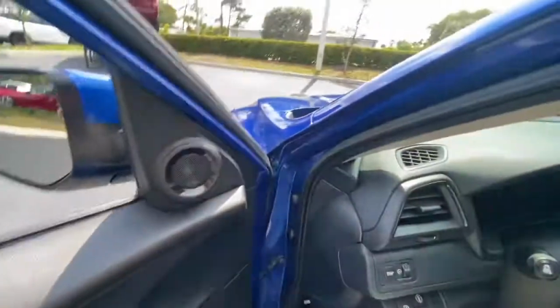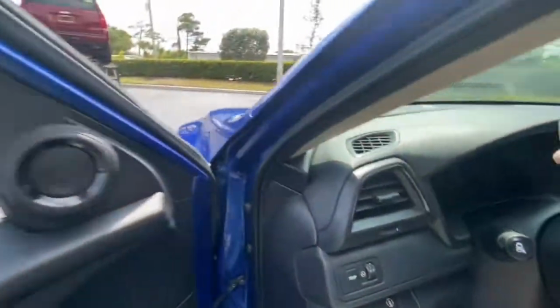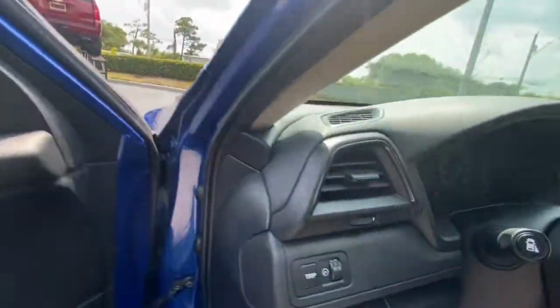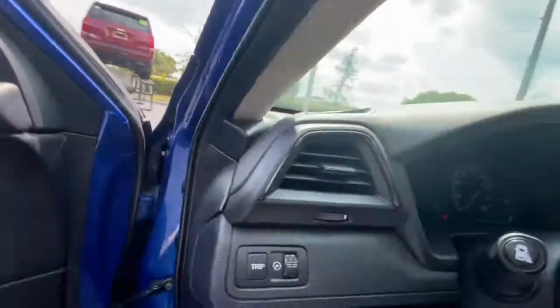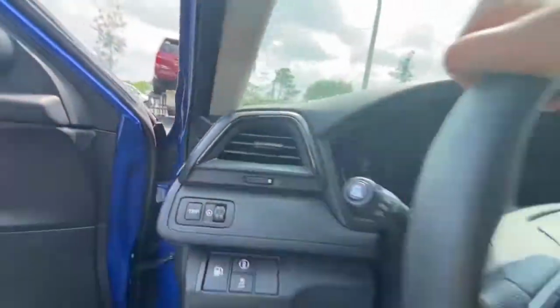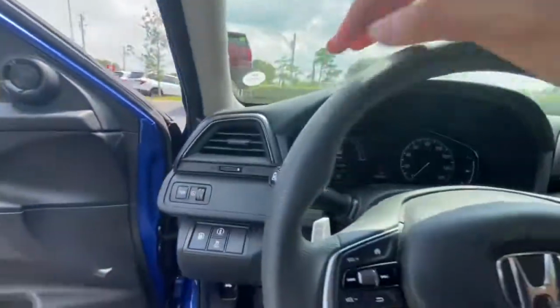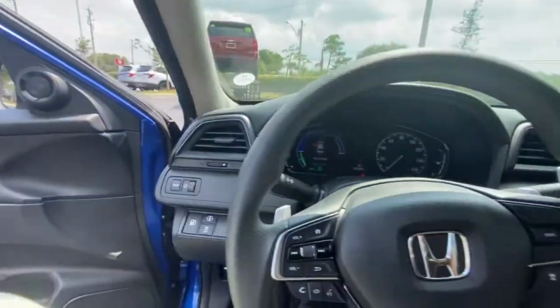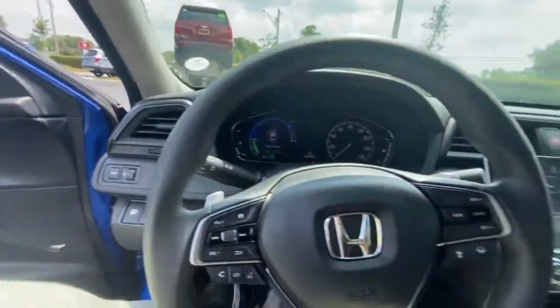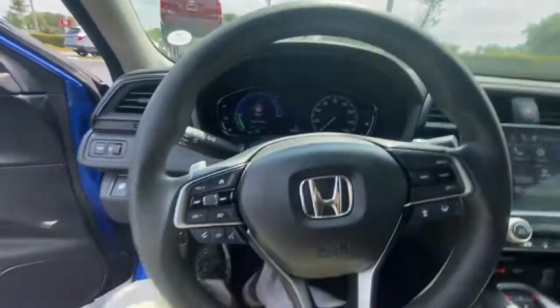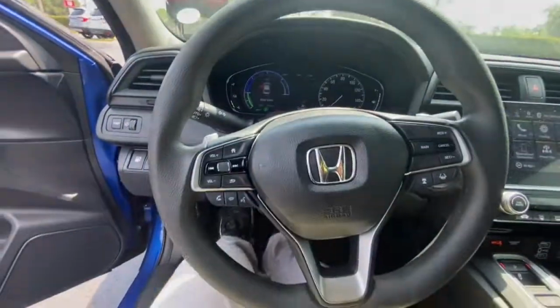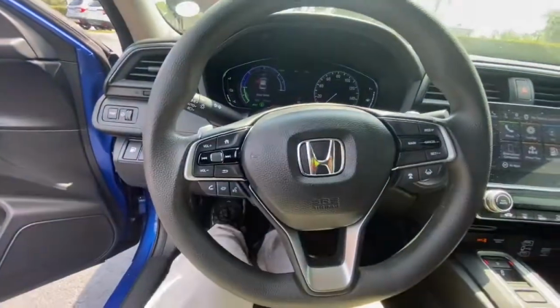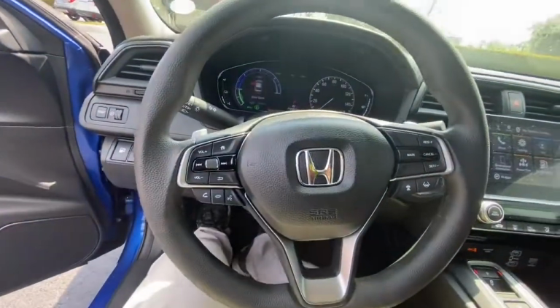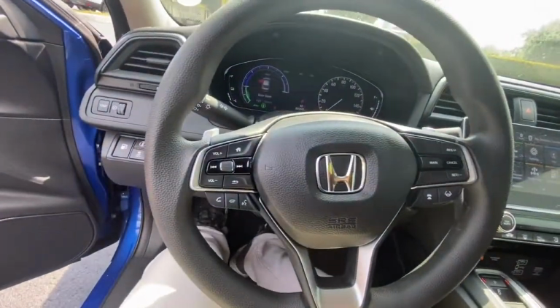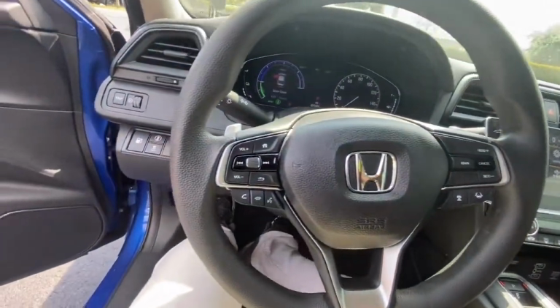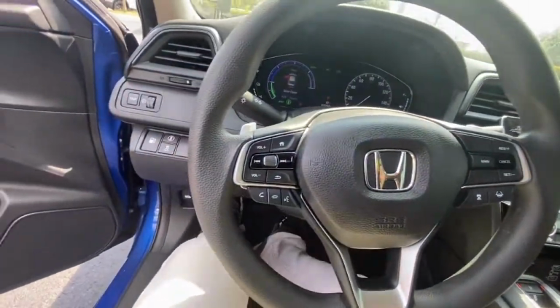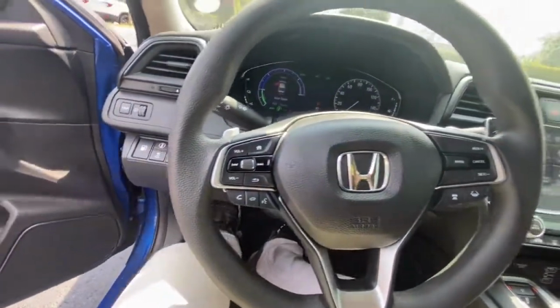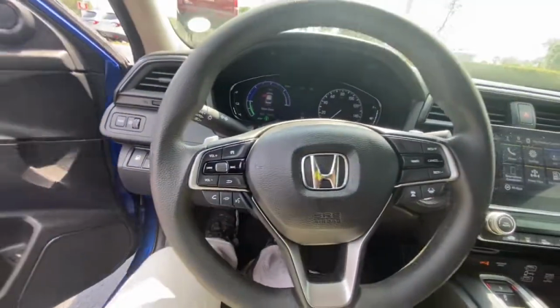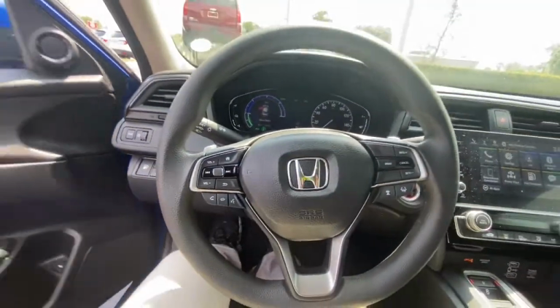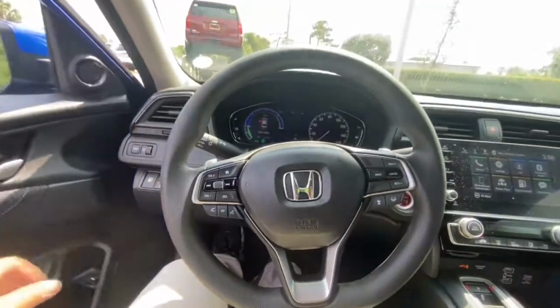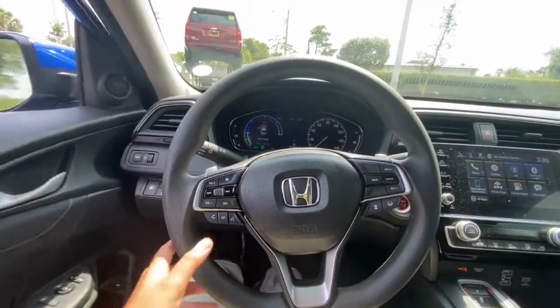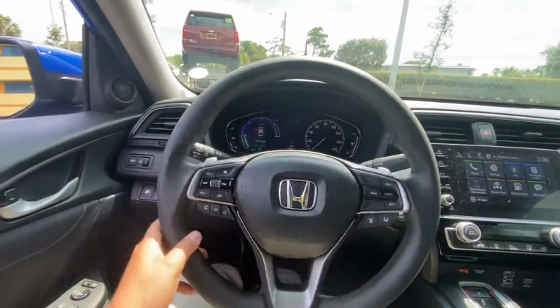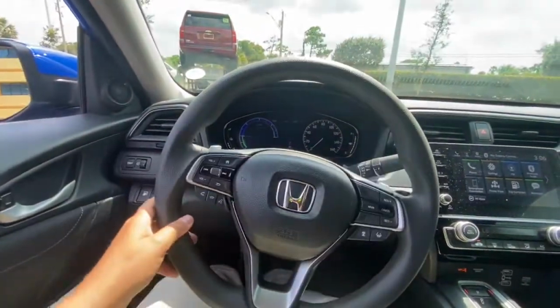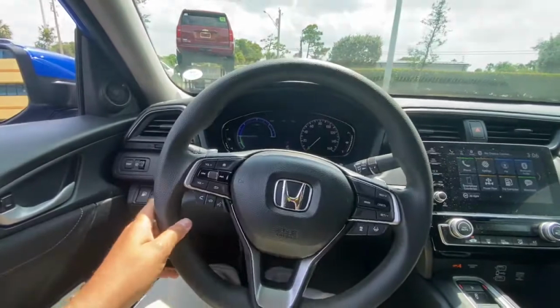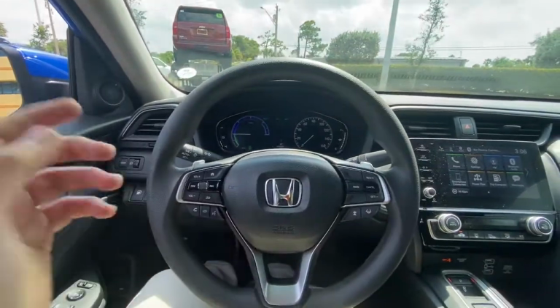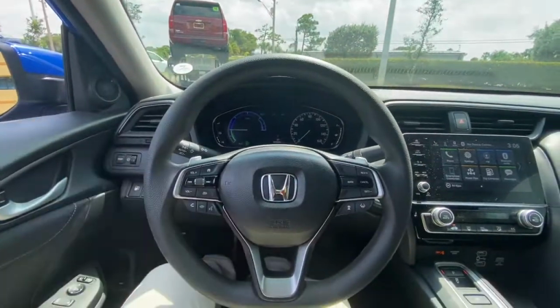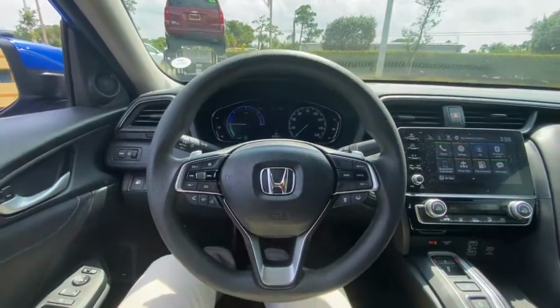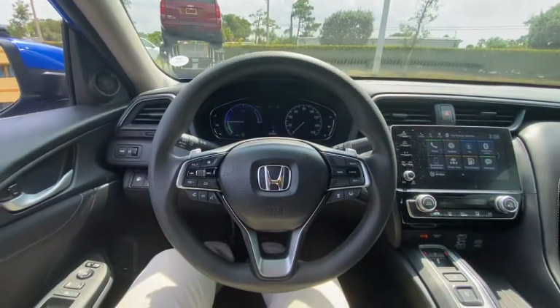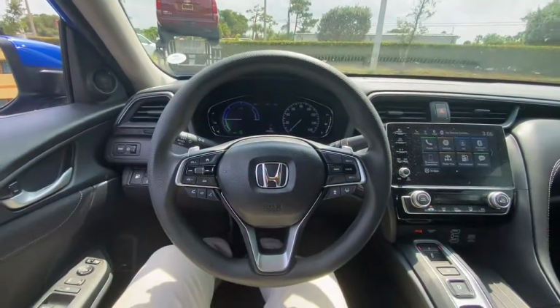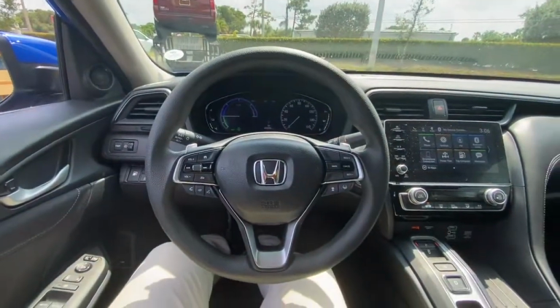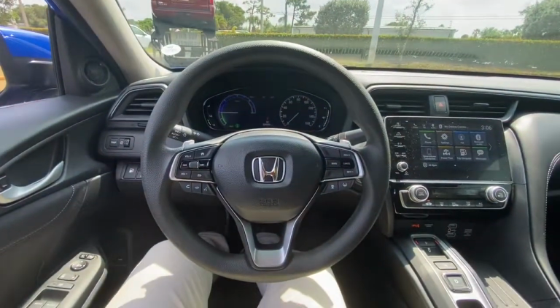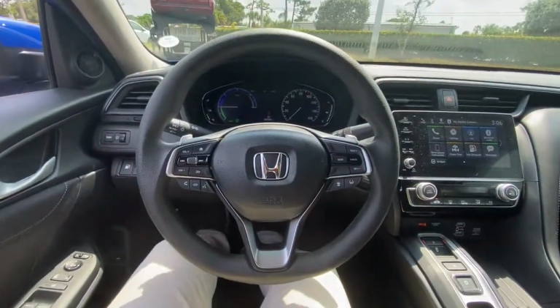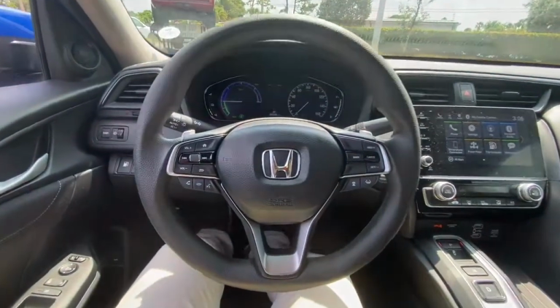As safe as it is stylish, the forward-thinking Honda Insight will take you where you want to go. Drive it today.